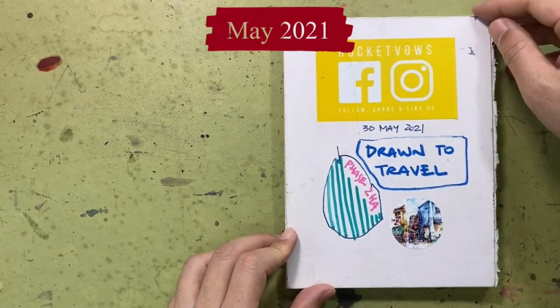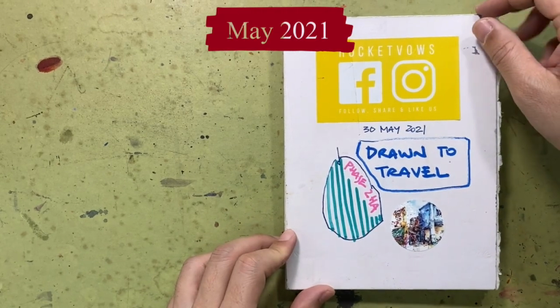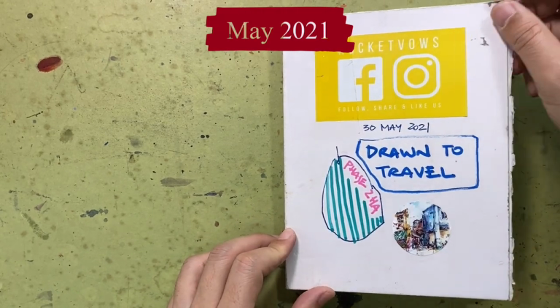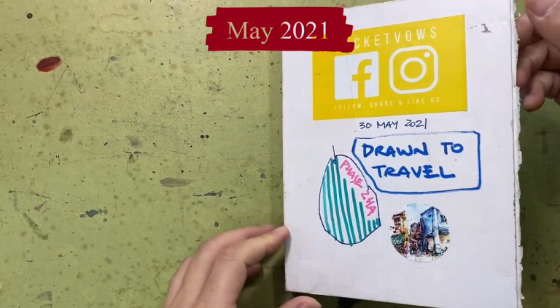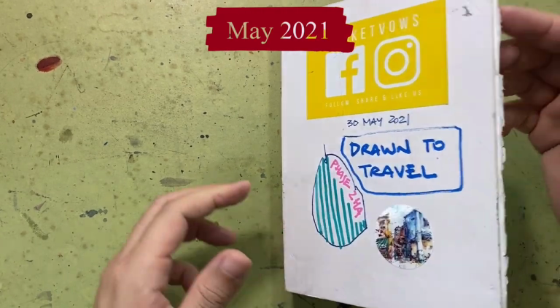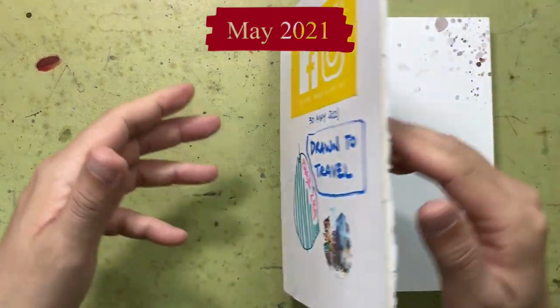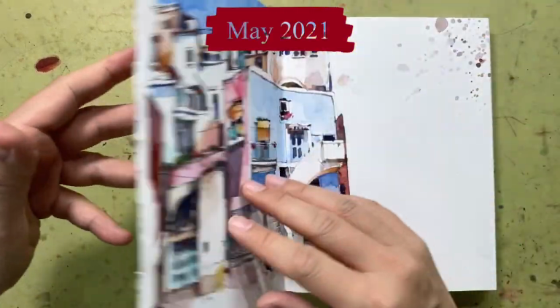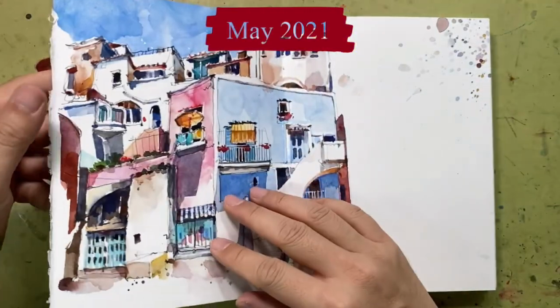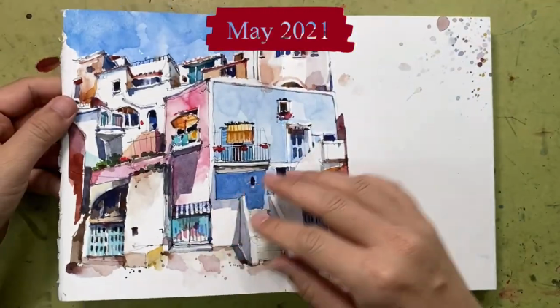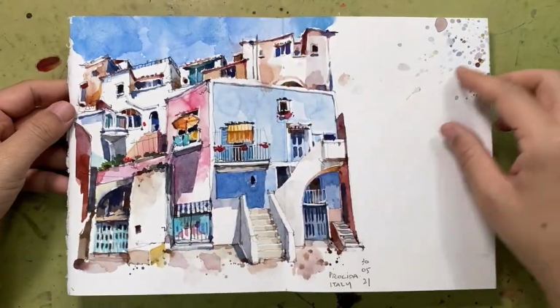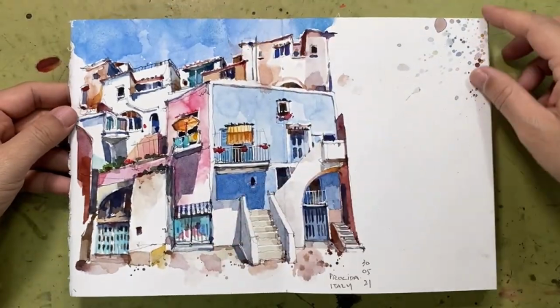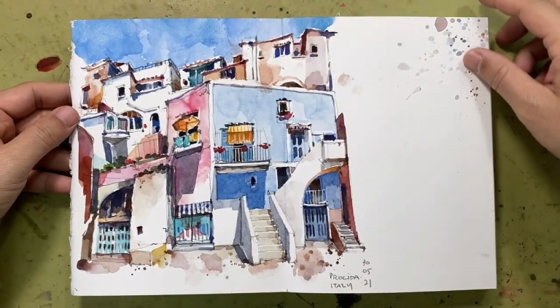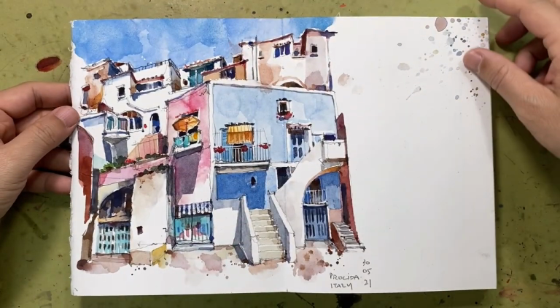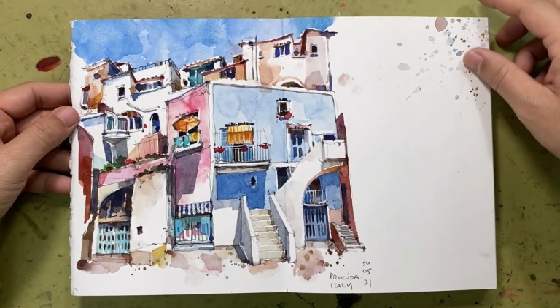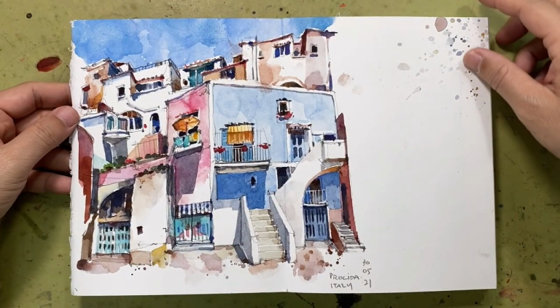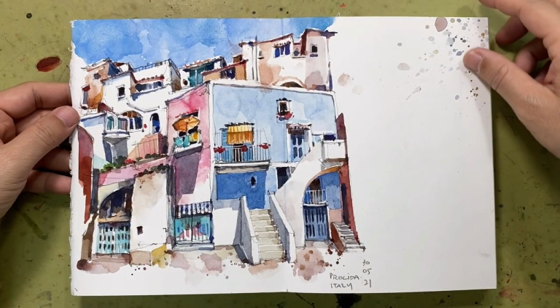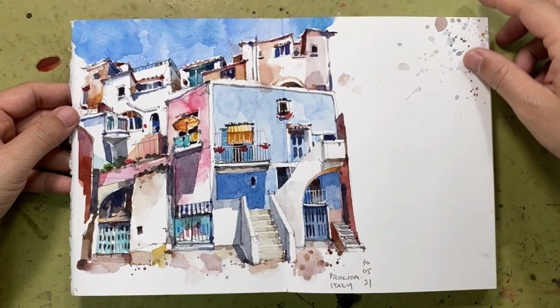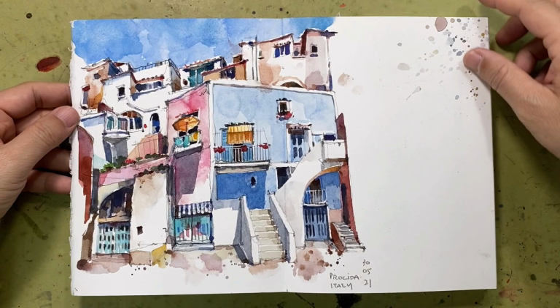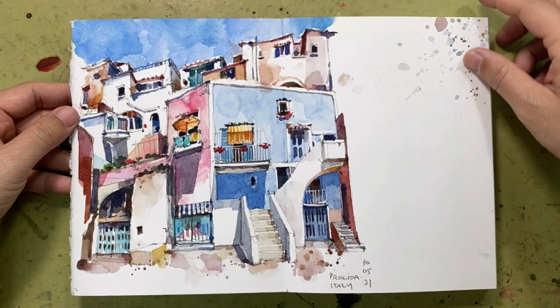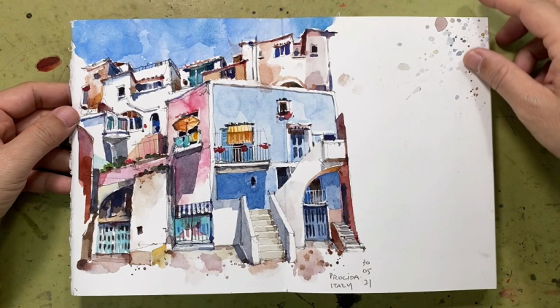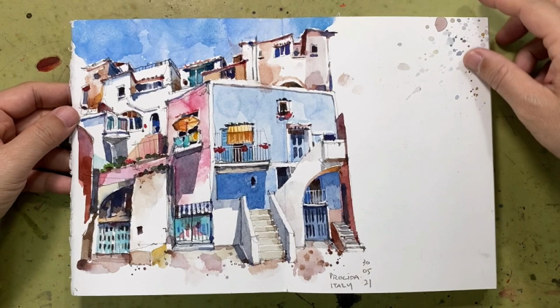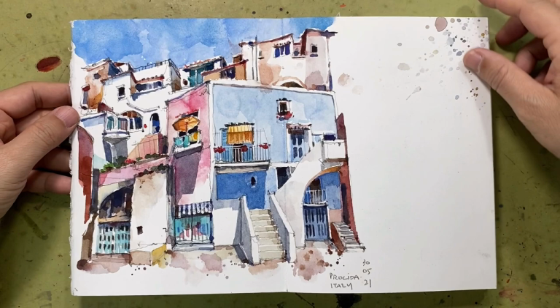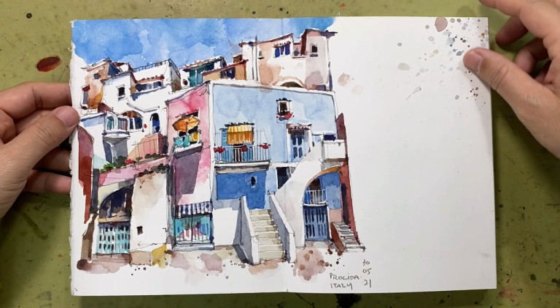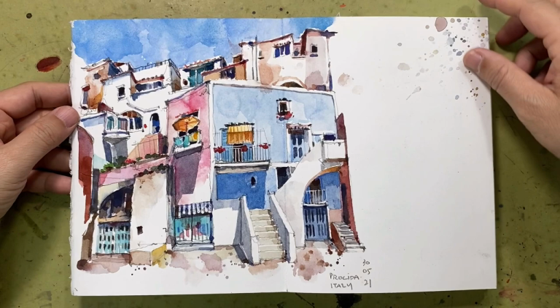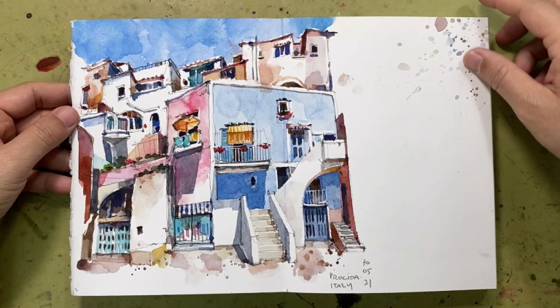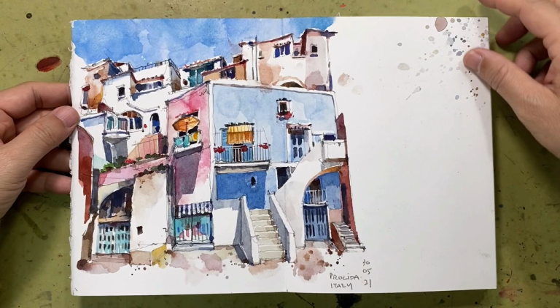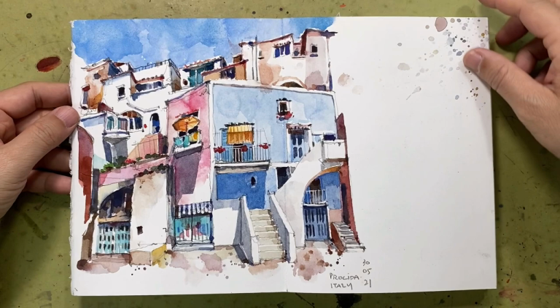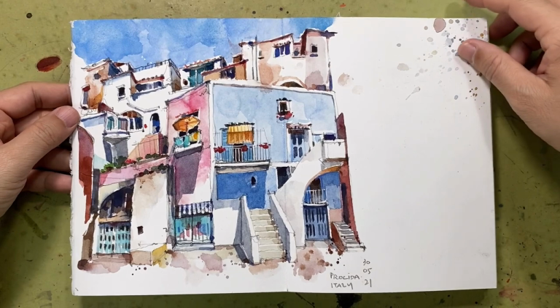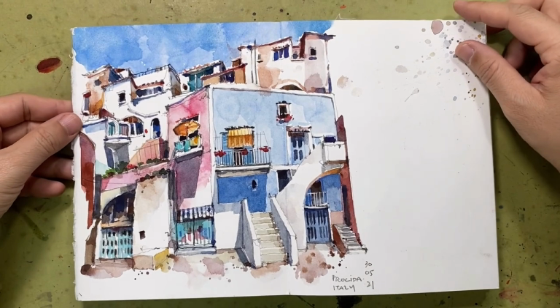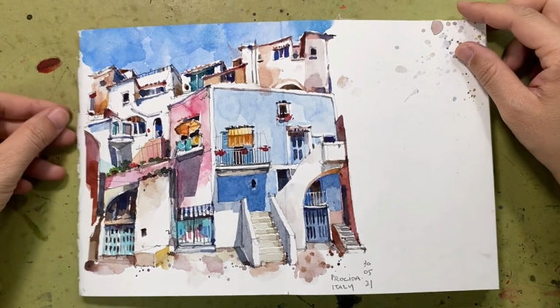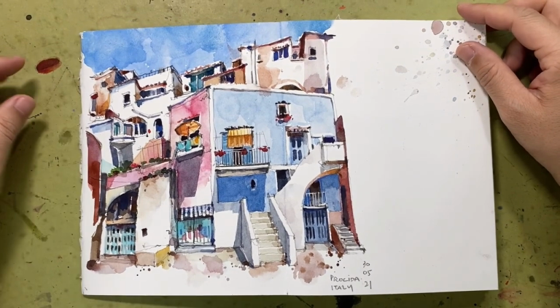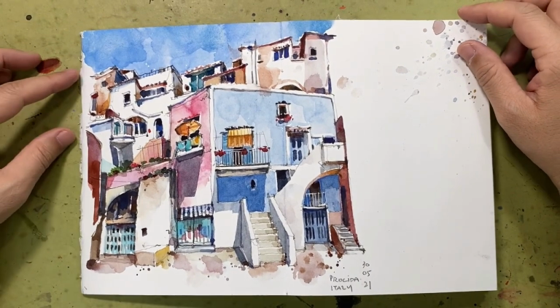And still drawn to travel — here's my virtual travel trip to Italy with some friends via Zoom.